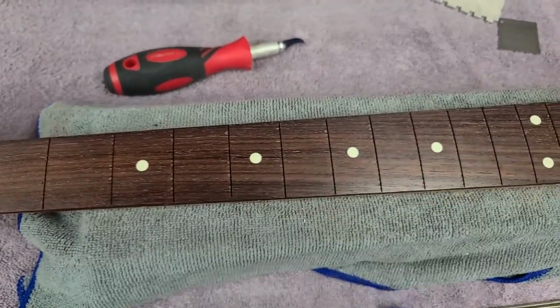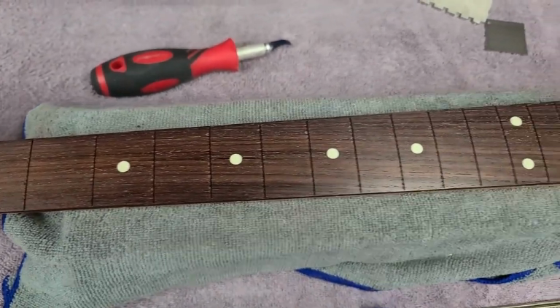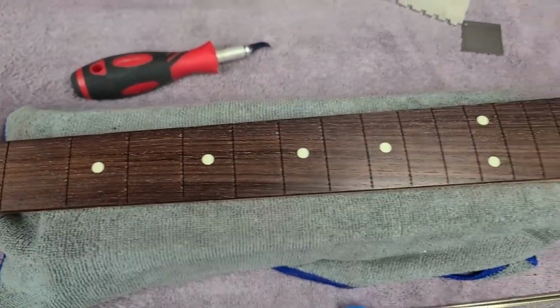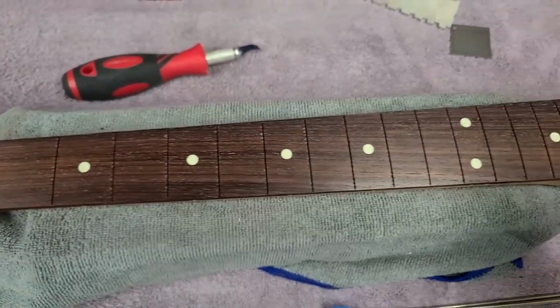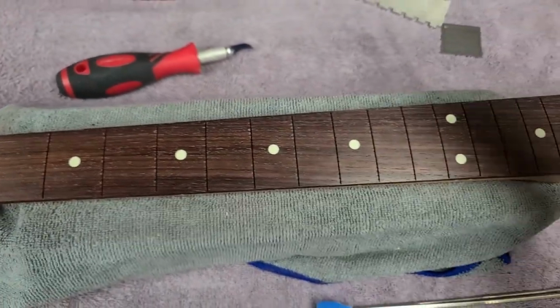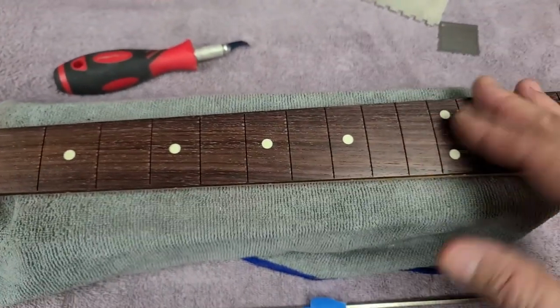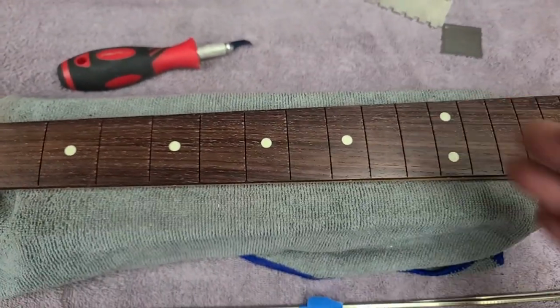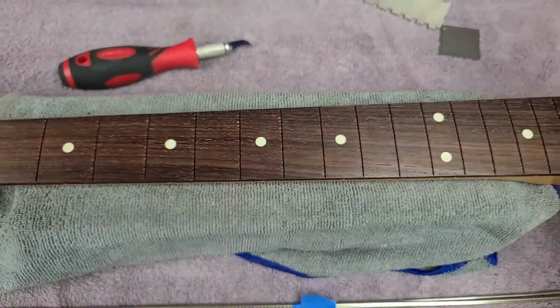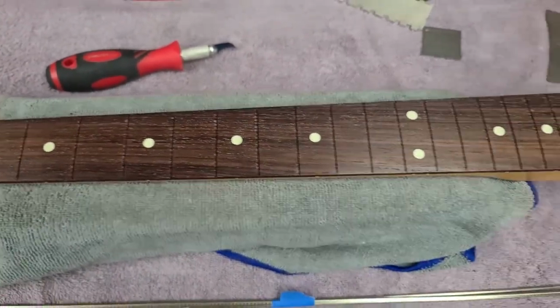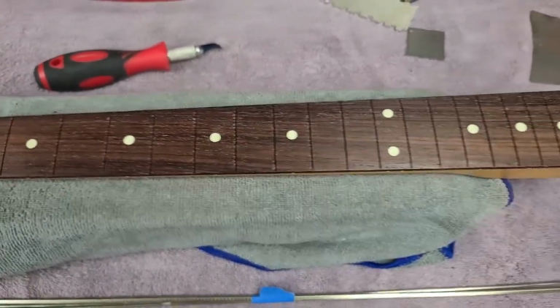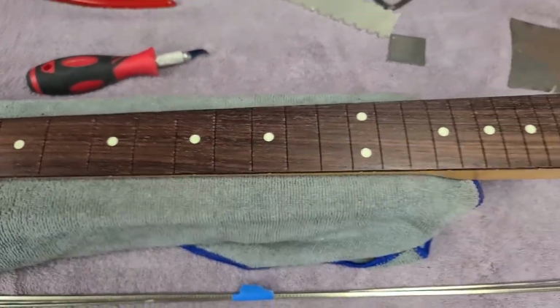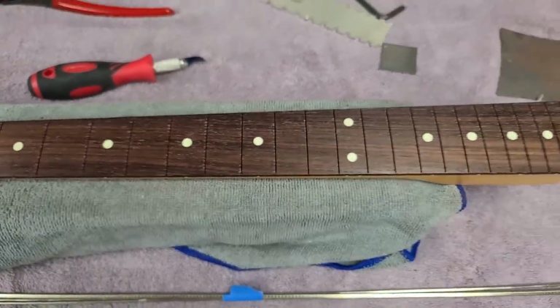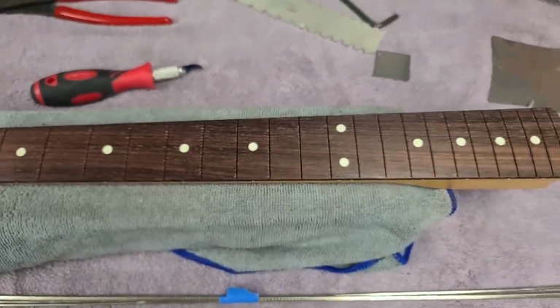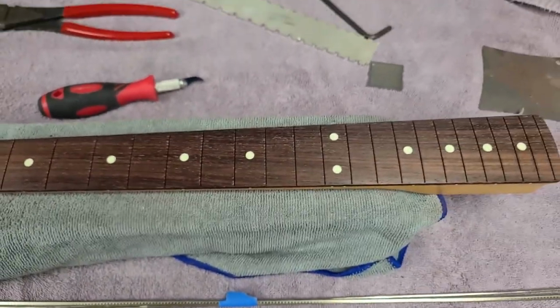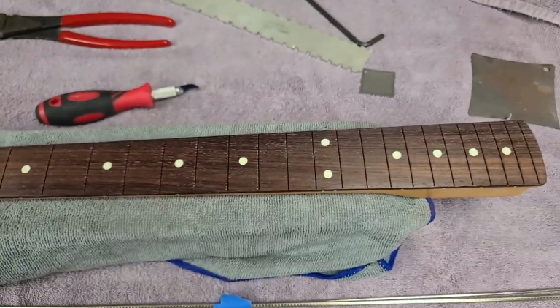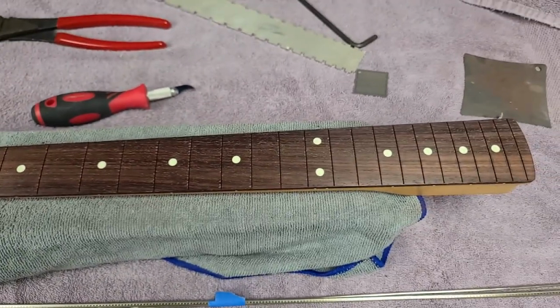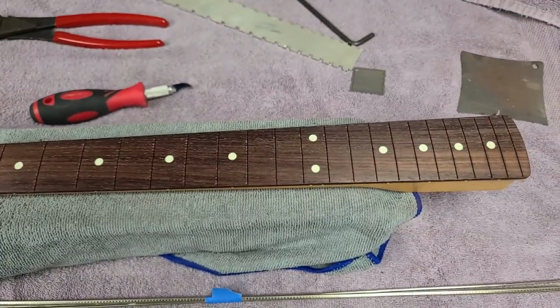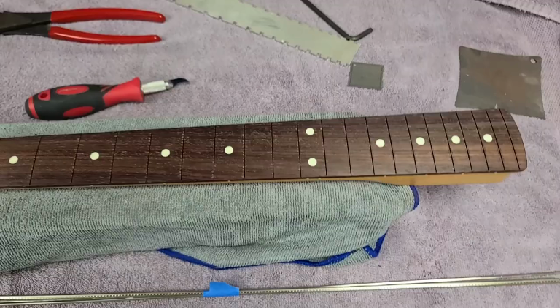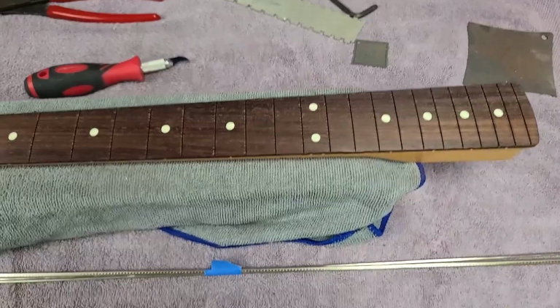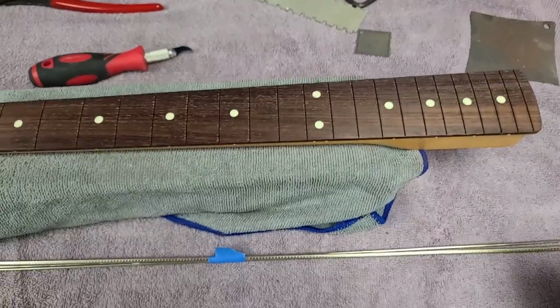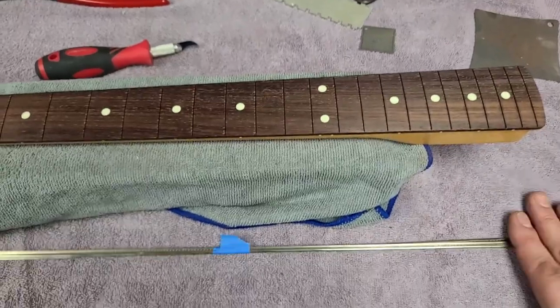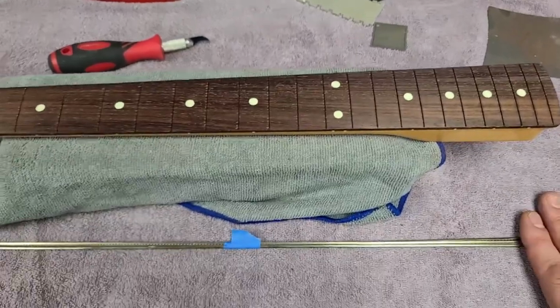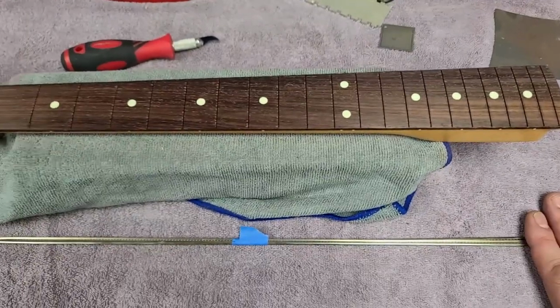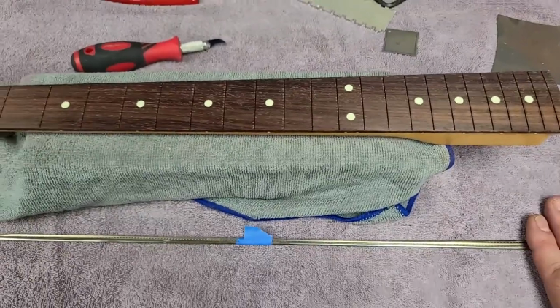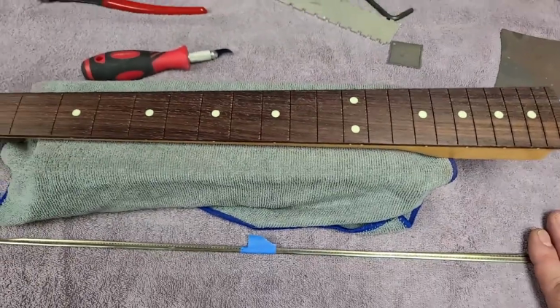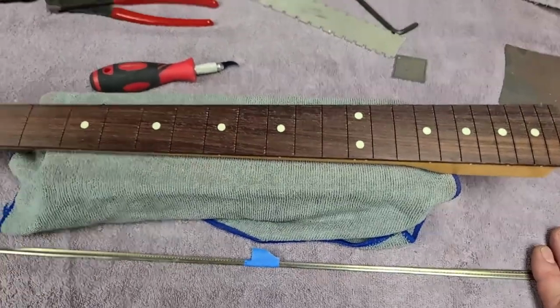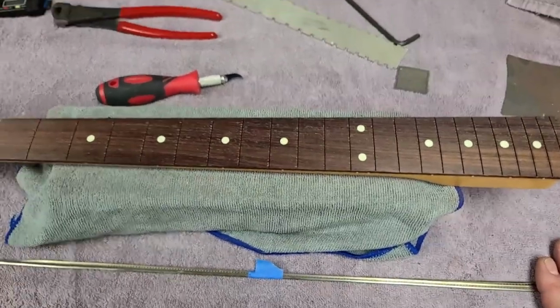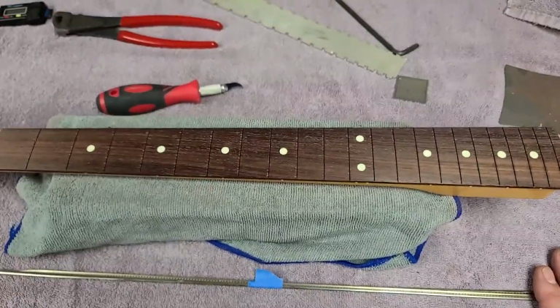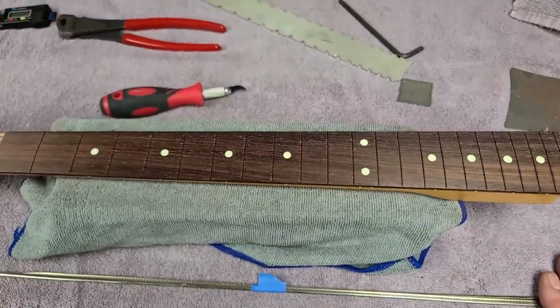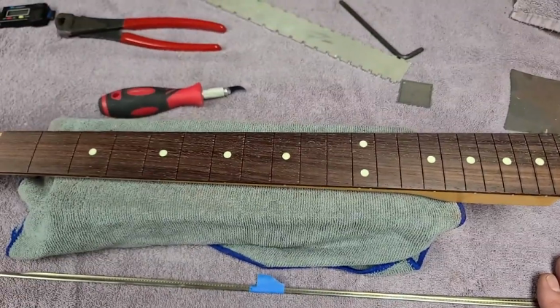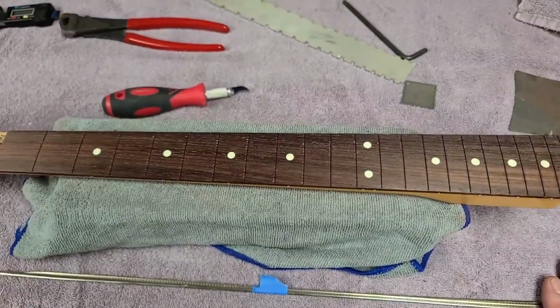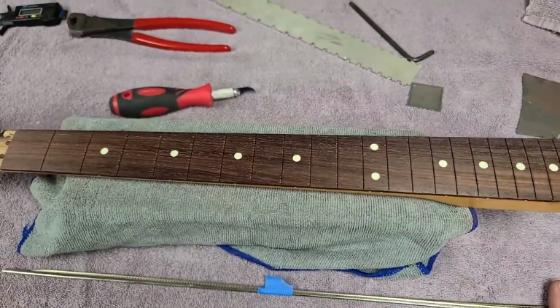I cleaned out the fret slots, vacuumed everything up, got all the dust out of them. It's ready basically for installing new frets. I got my fret wire right here — just have to bend it and get things going.